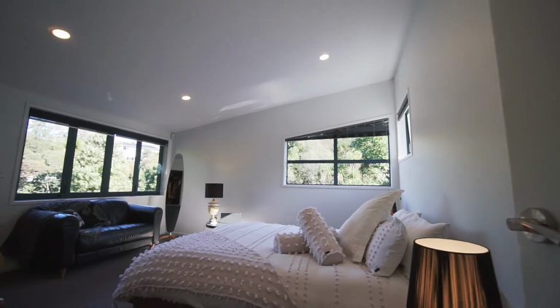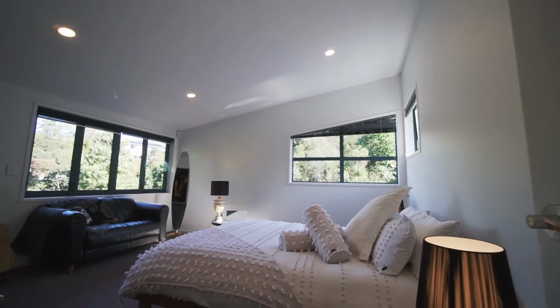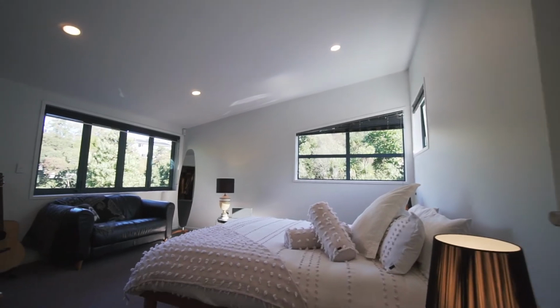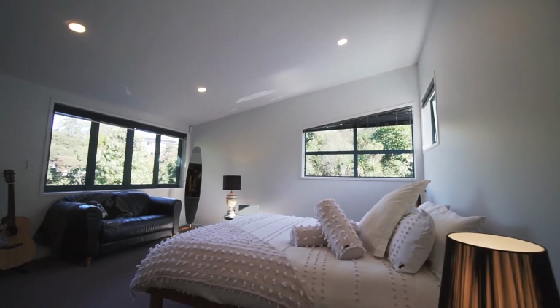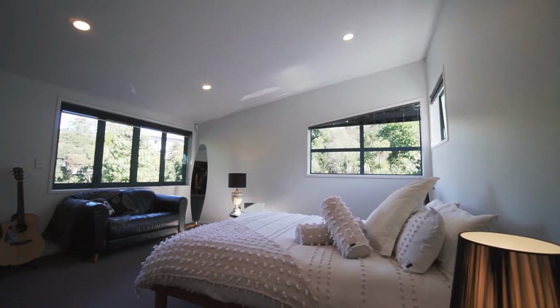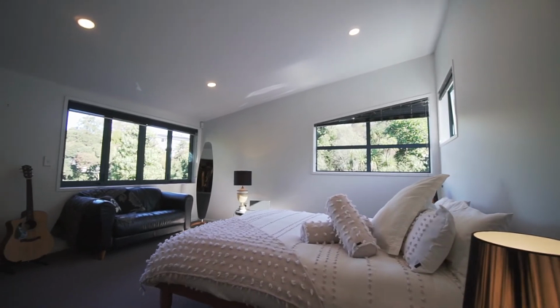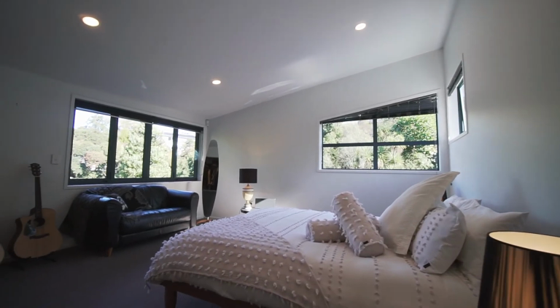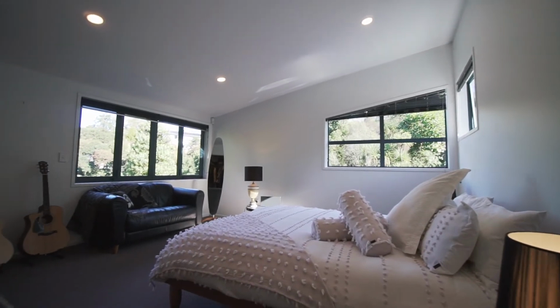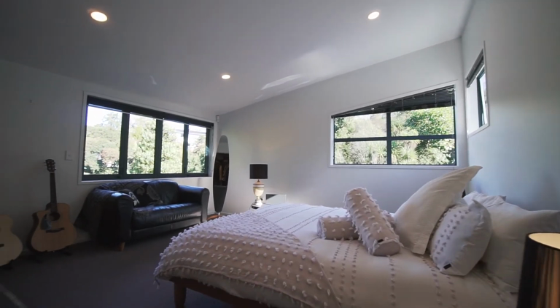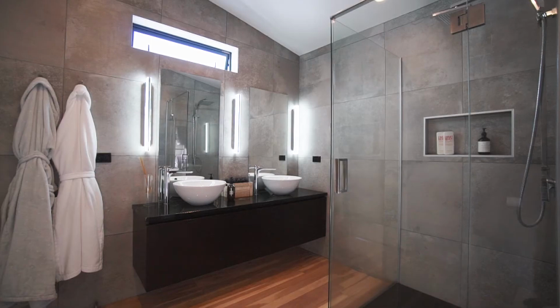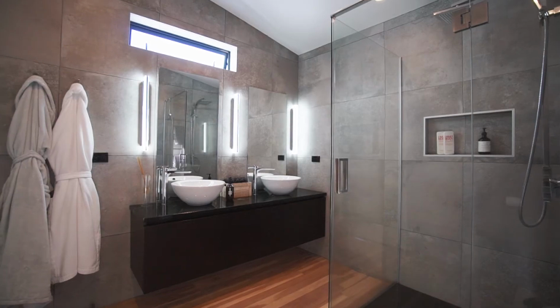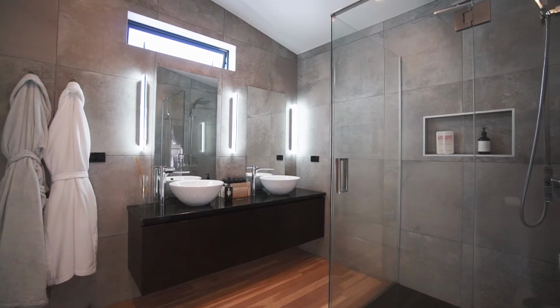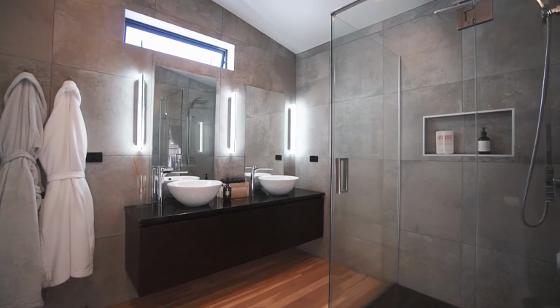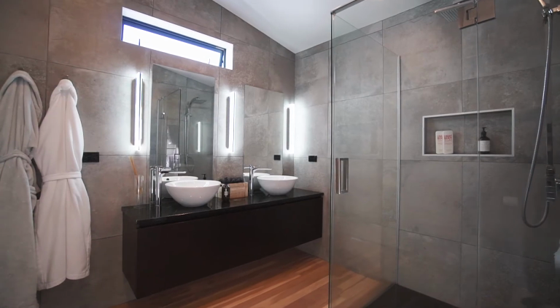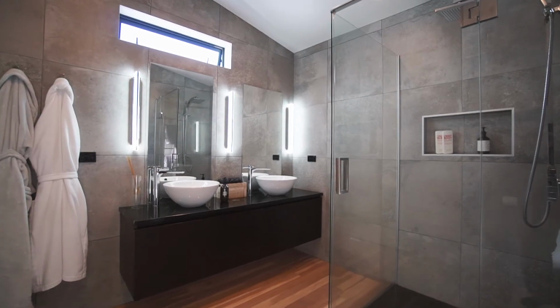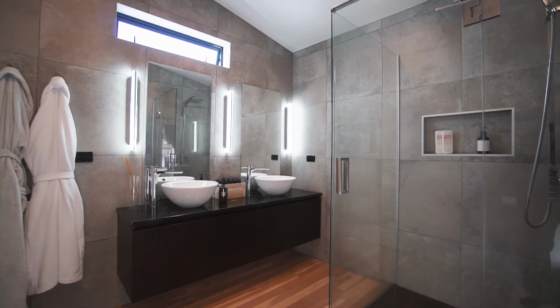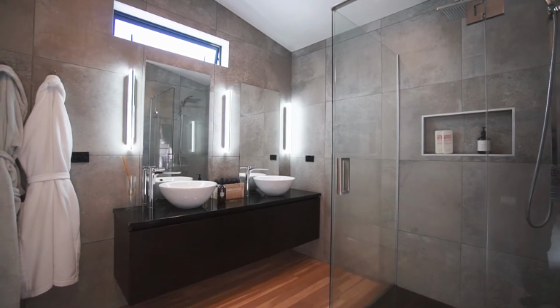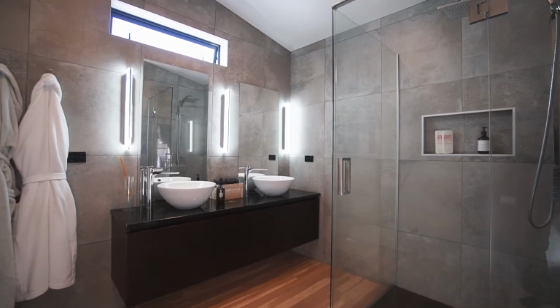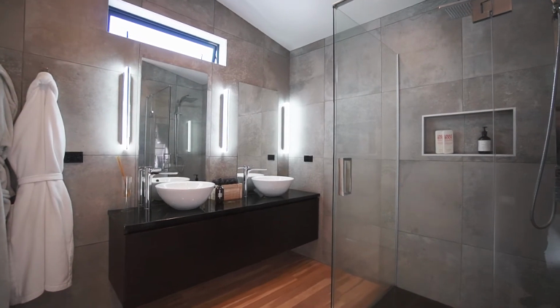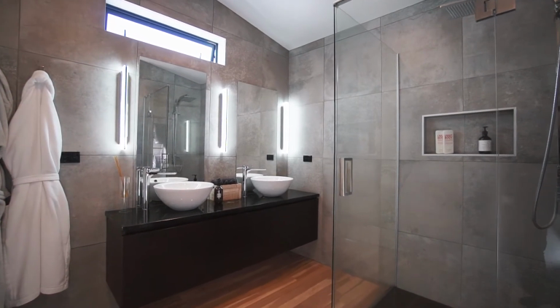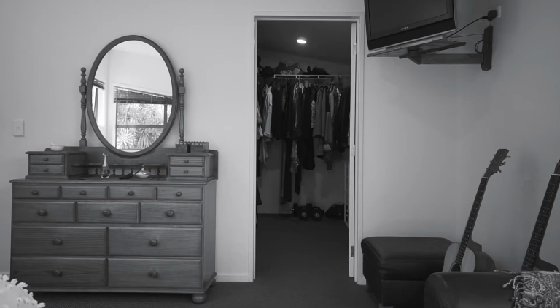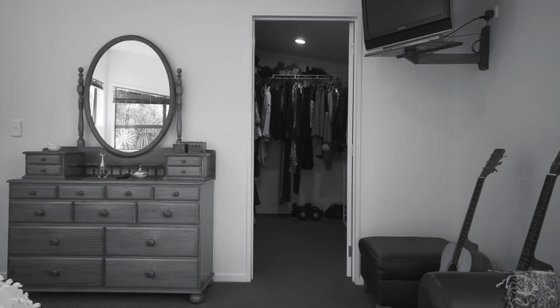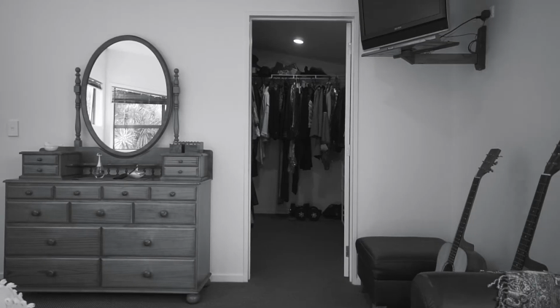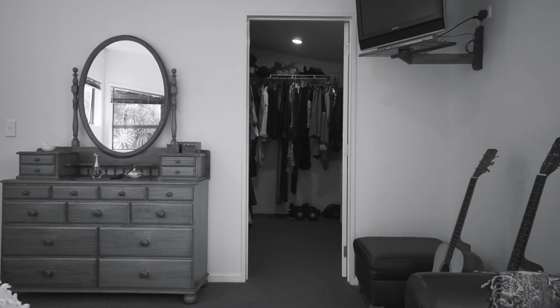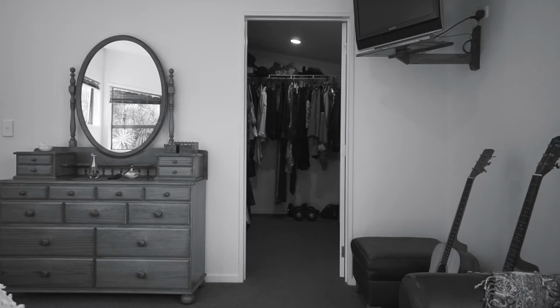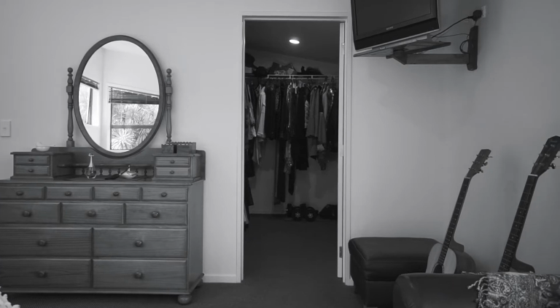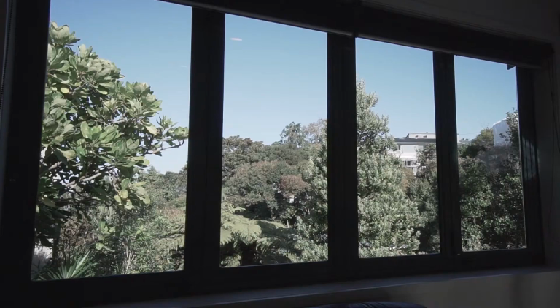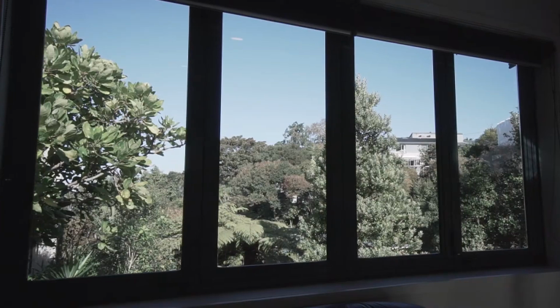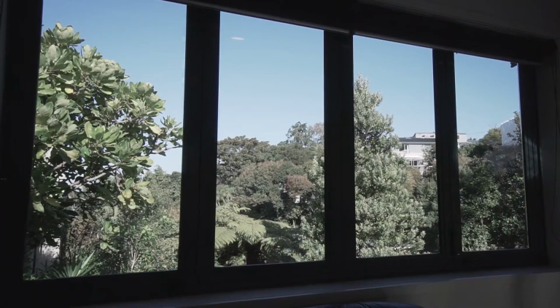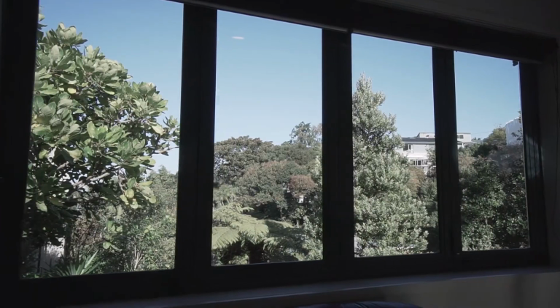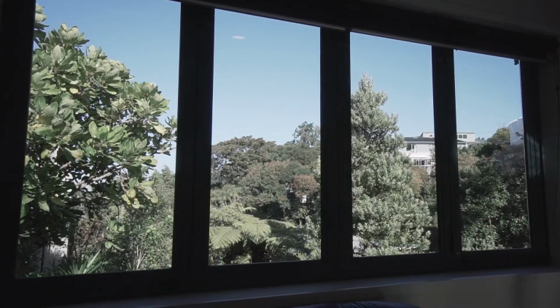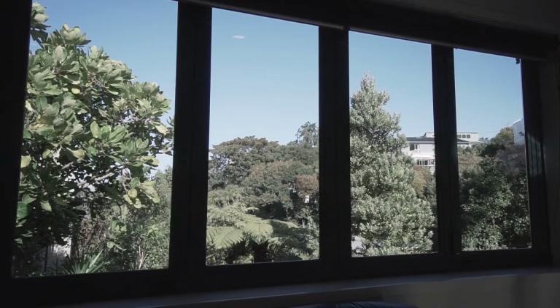Up top, the master retreat, another beautiful bathroom and a walk-in wardrobe, all with a peaceful outlook.